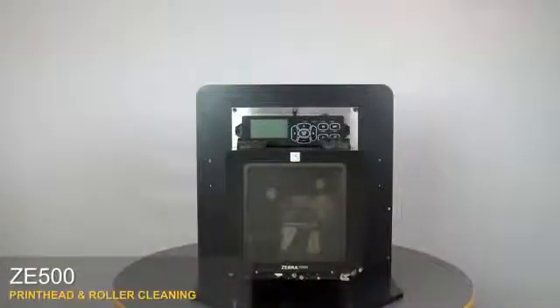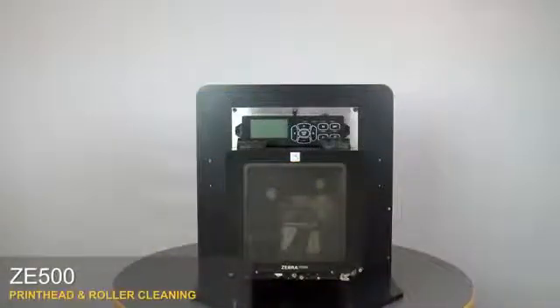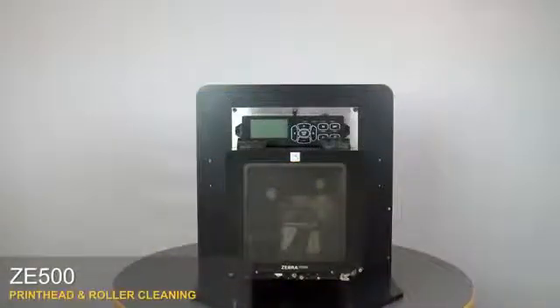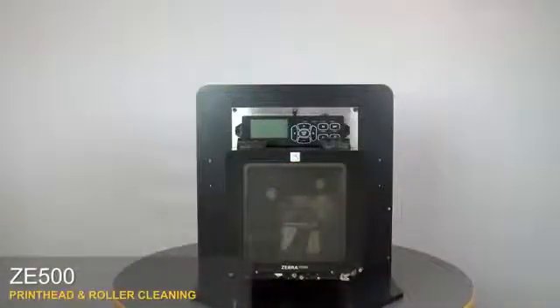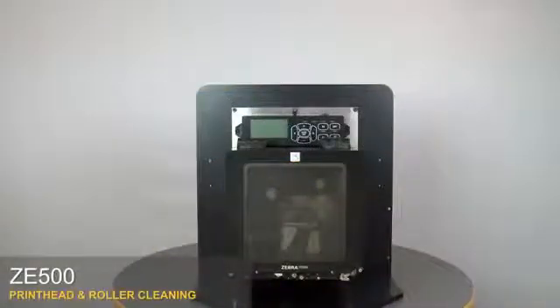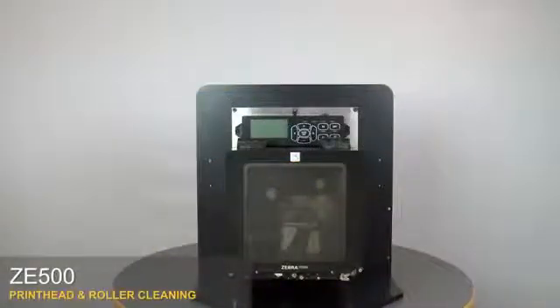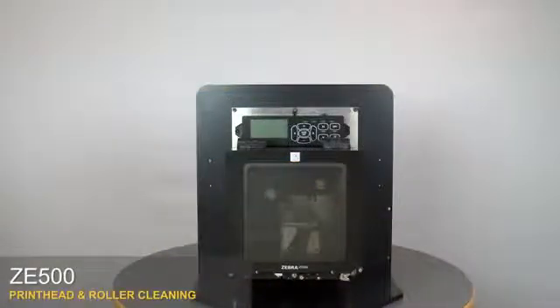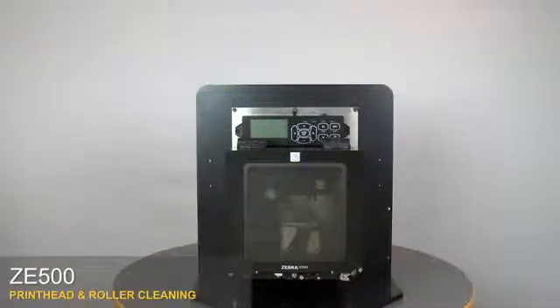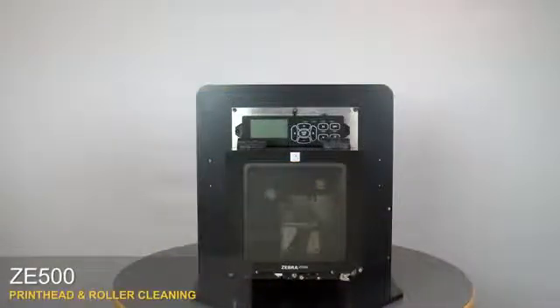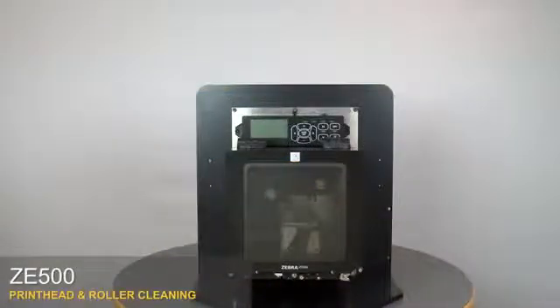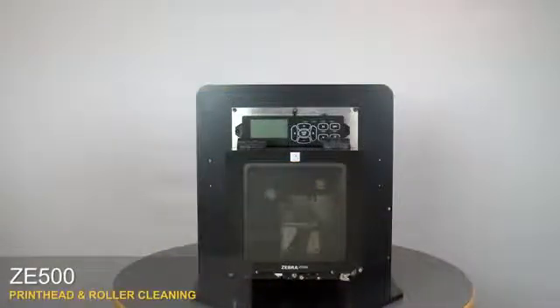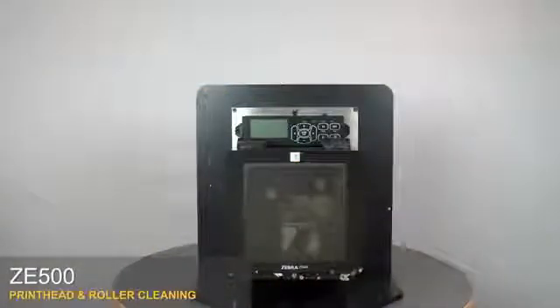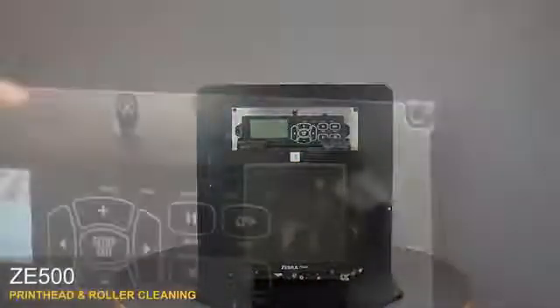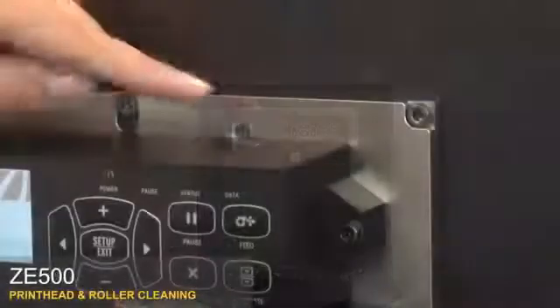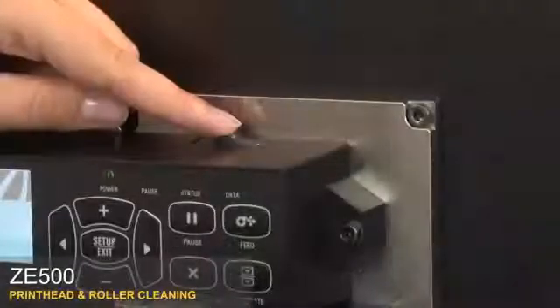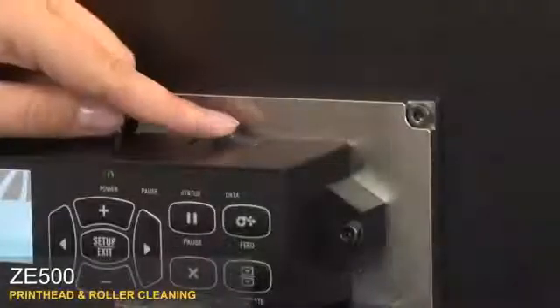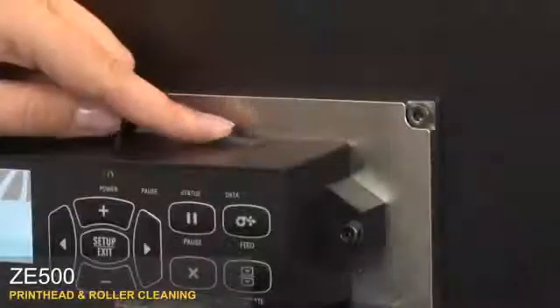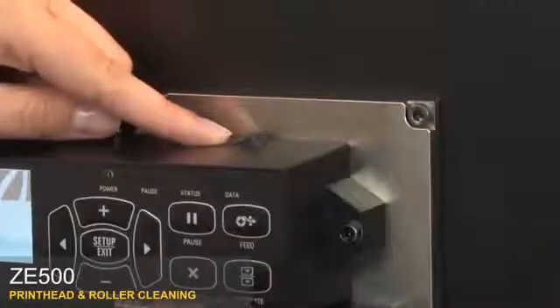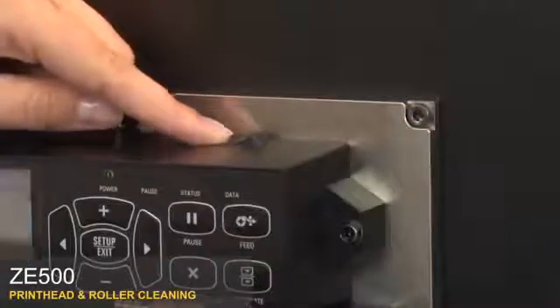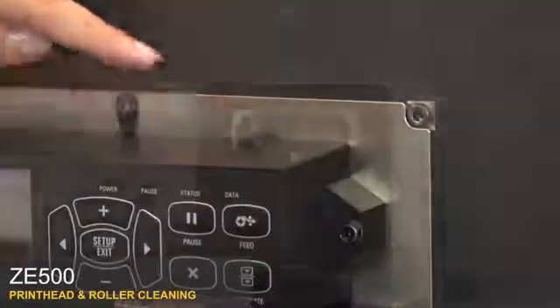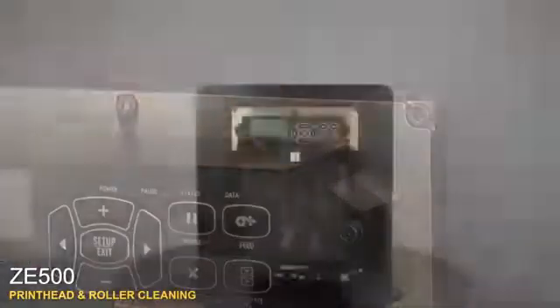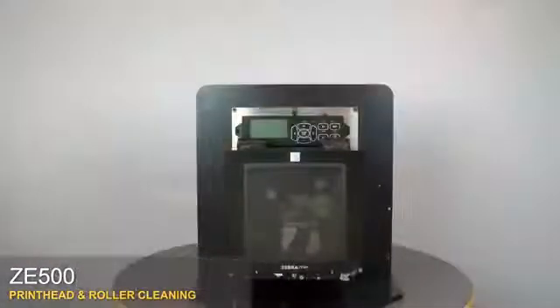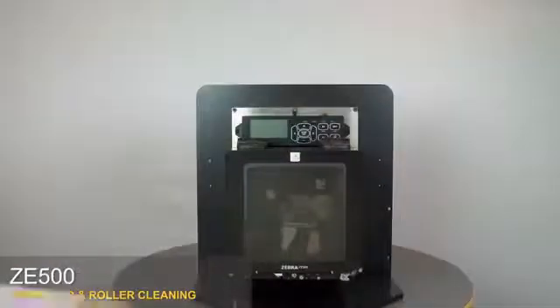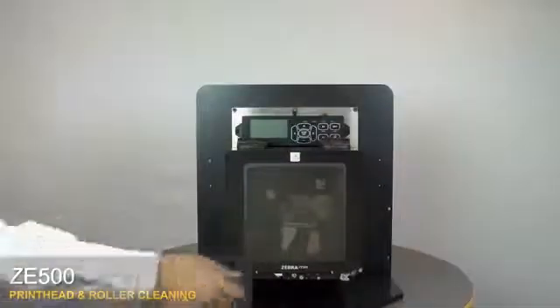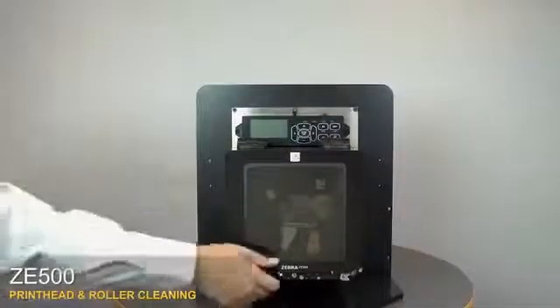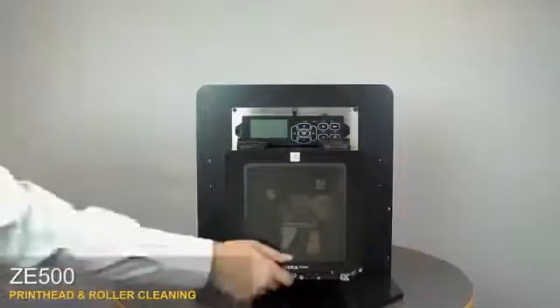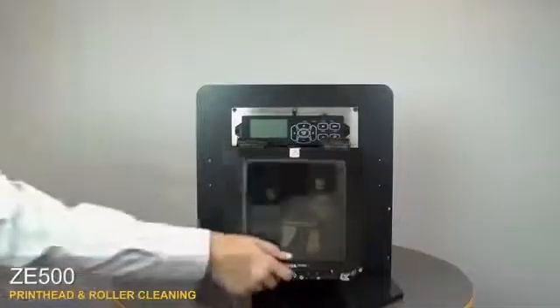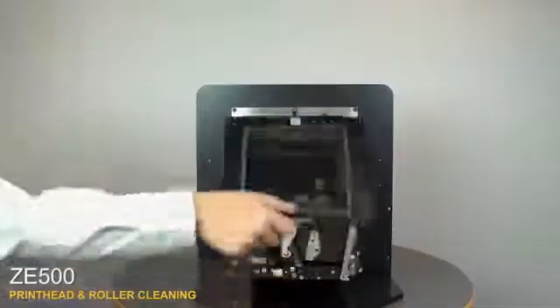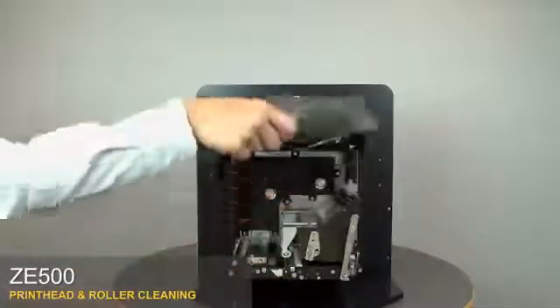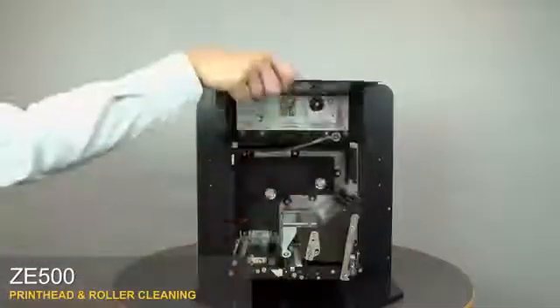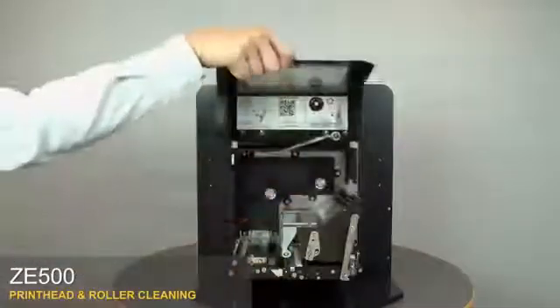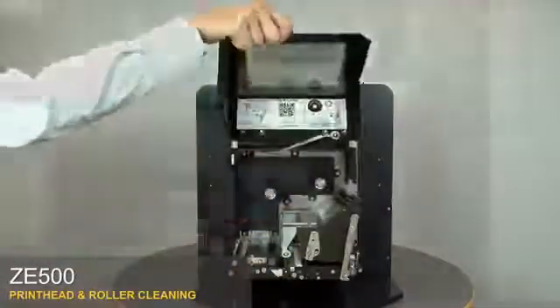ZE500 print head and roller cleaning. Turn off the print engine. Open the media door. Remove both media and ribbon.